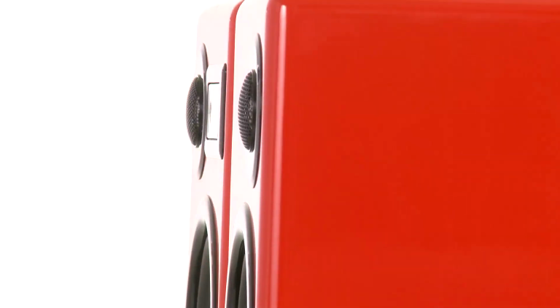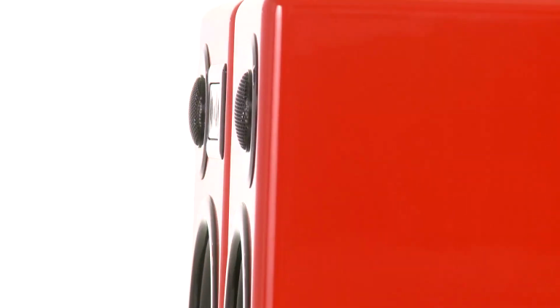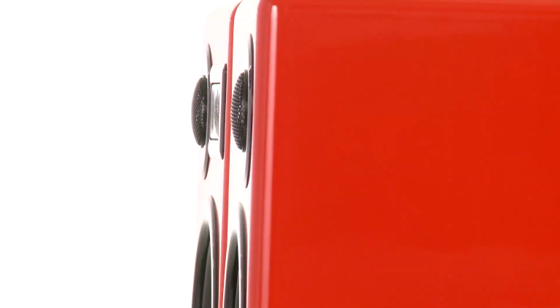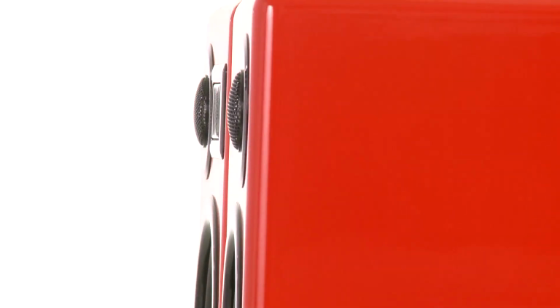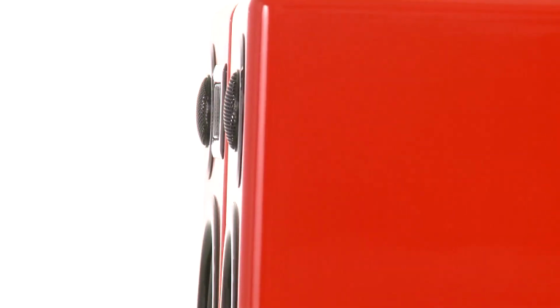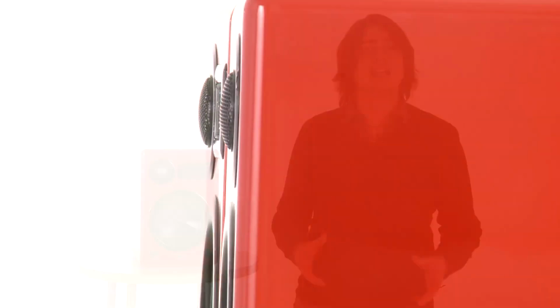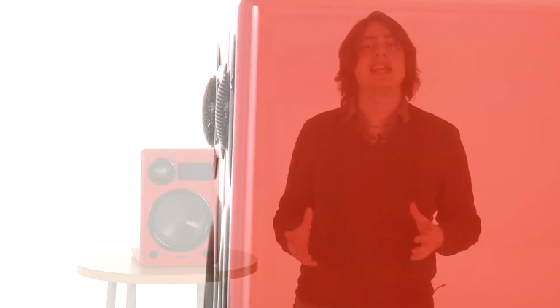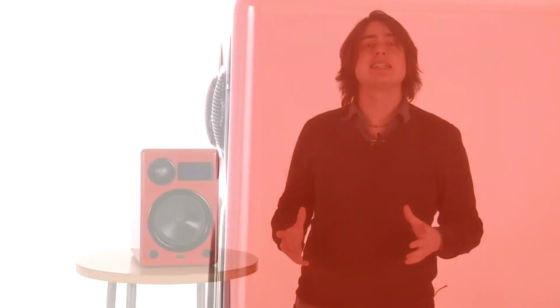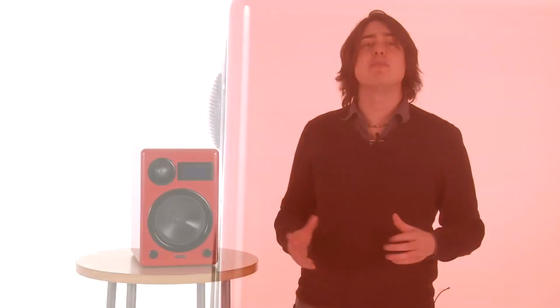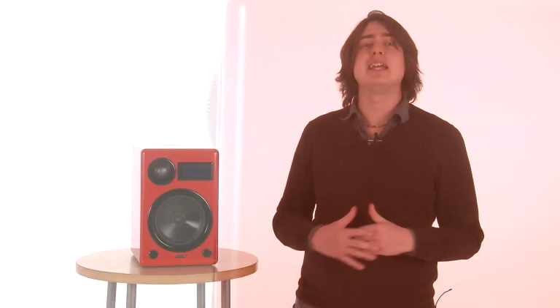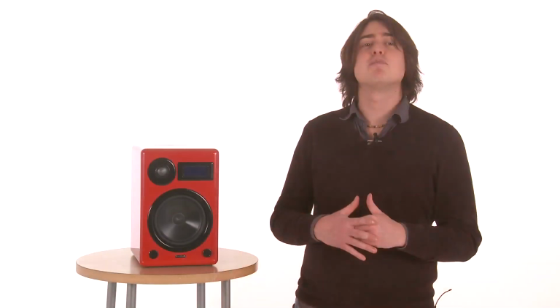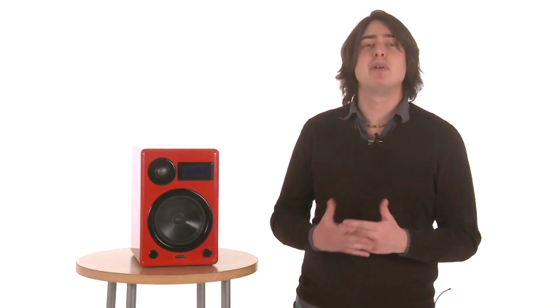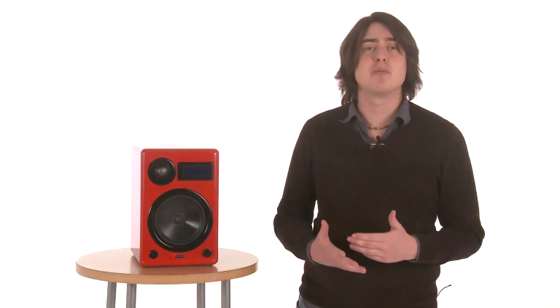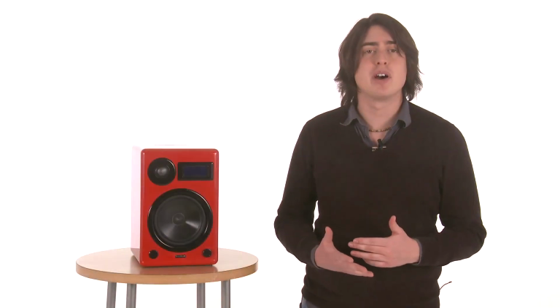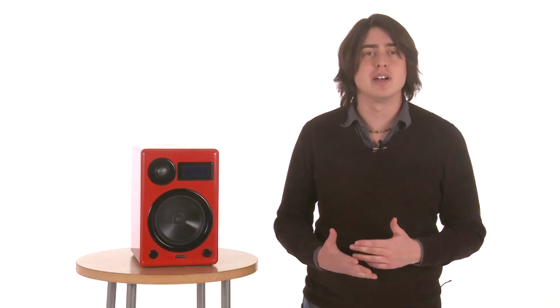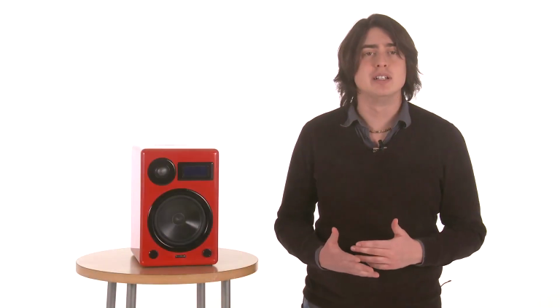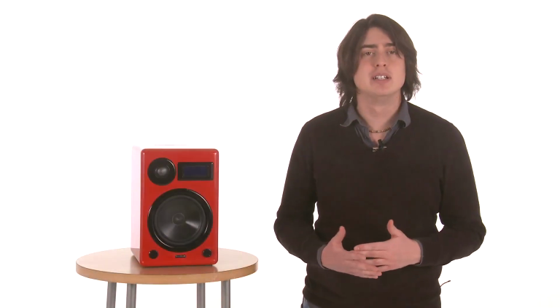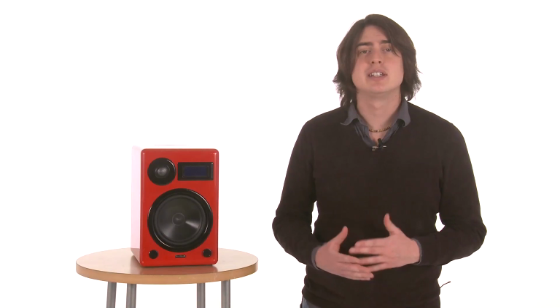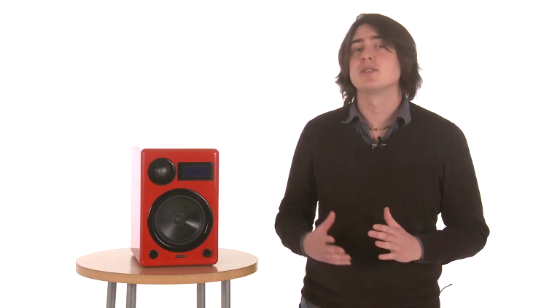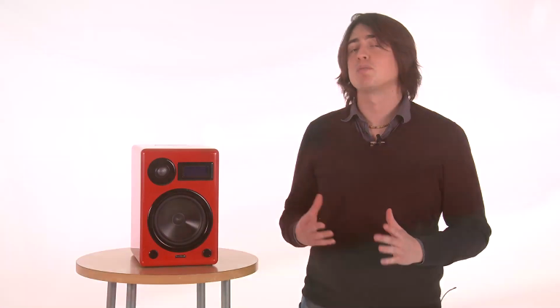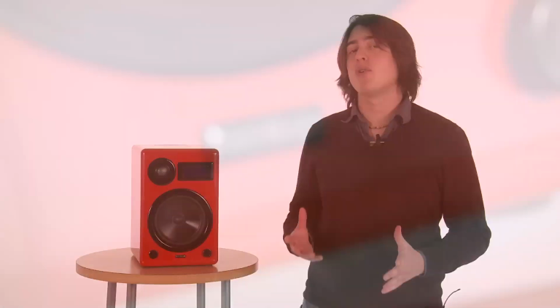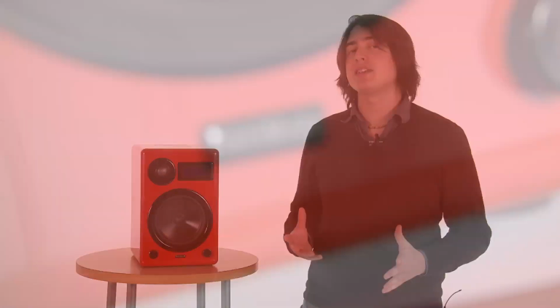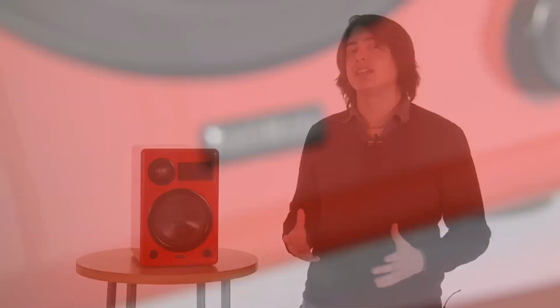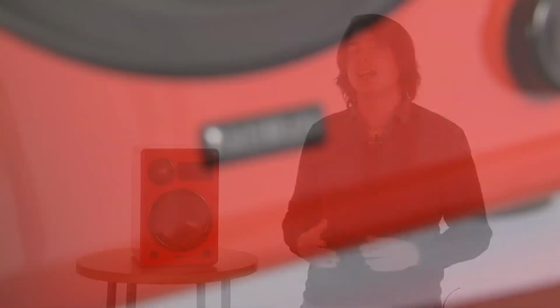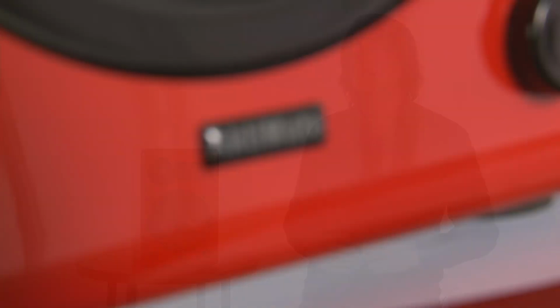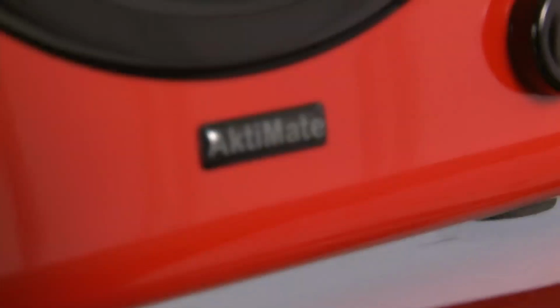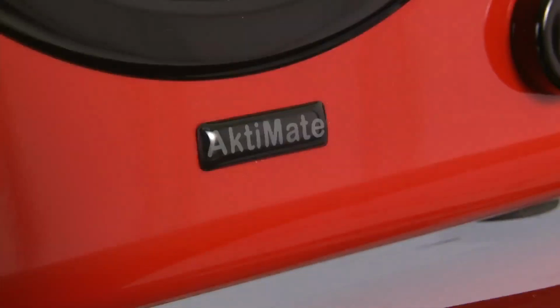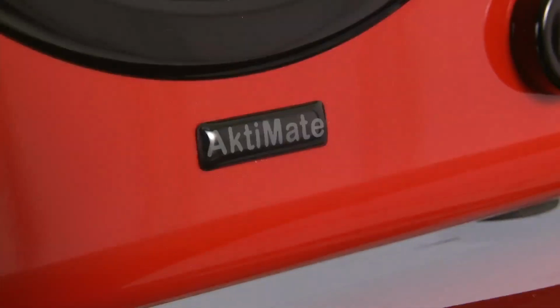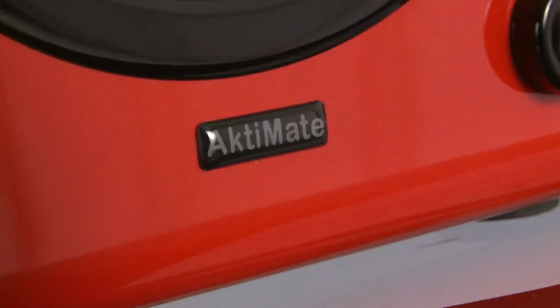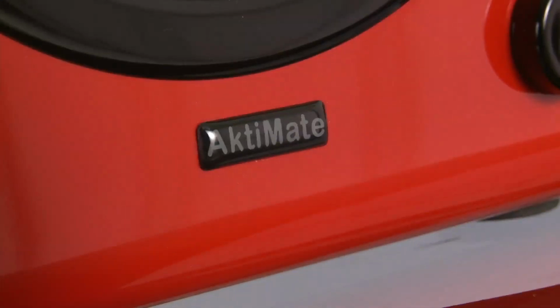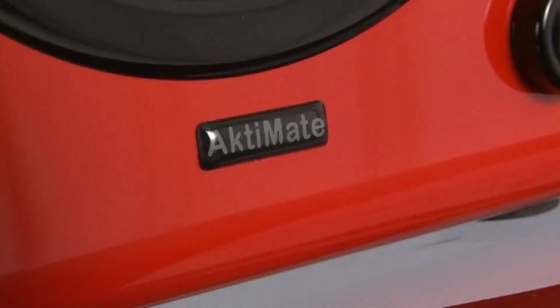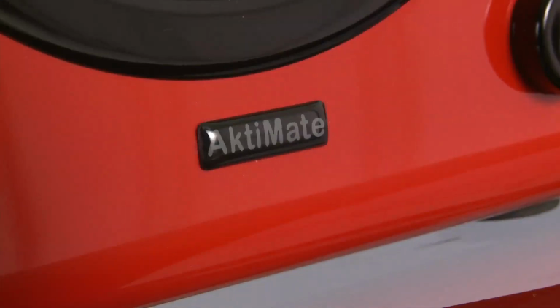Well, here's the Mini's bigger brother, the unsurprisingly named Actimate Maxi.